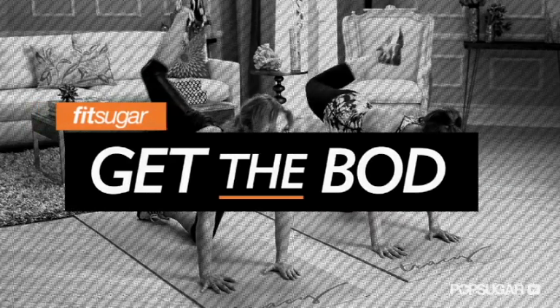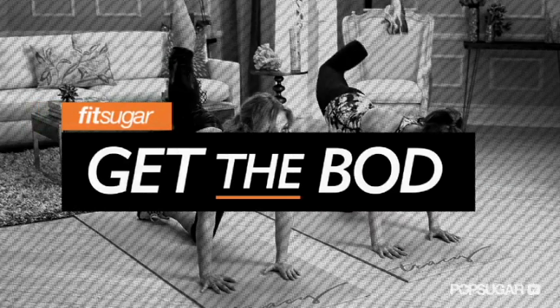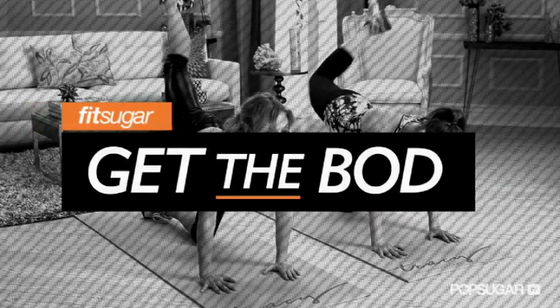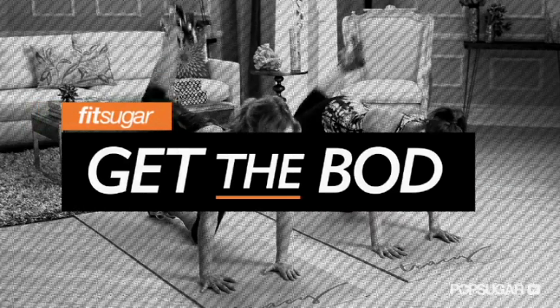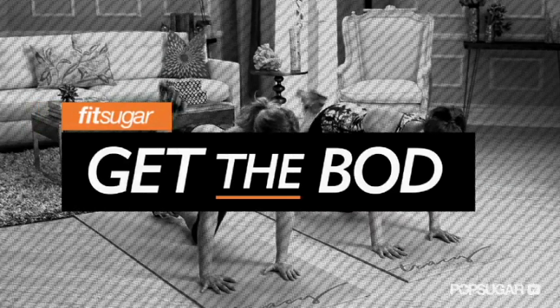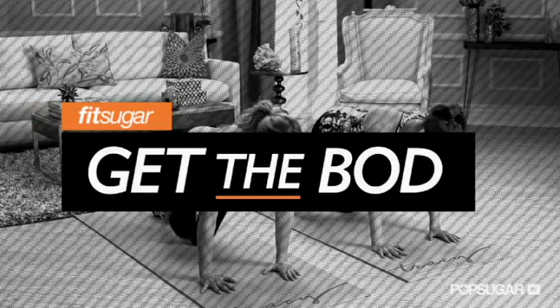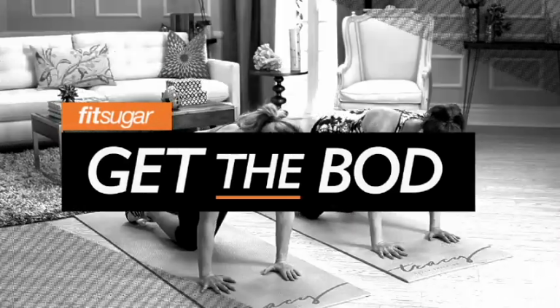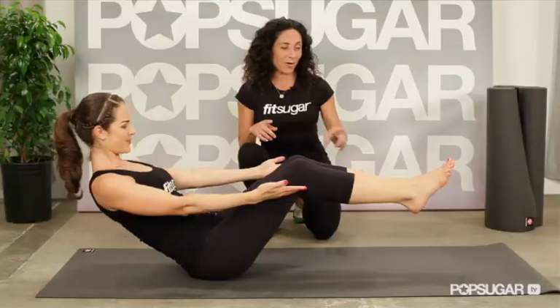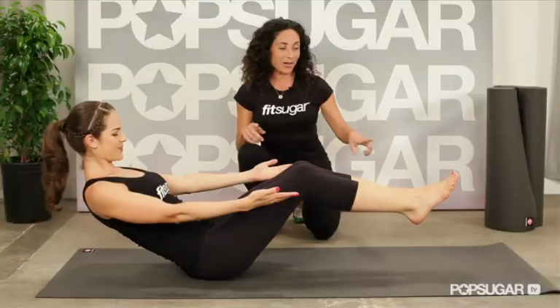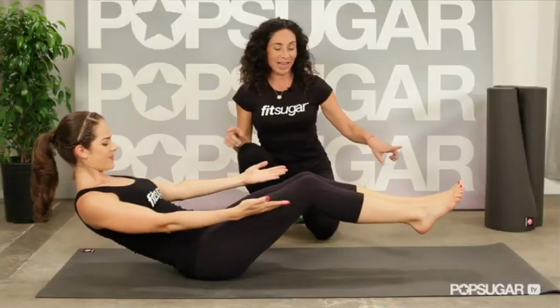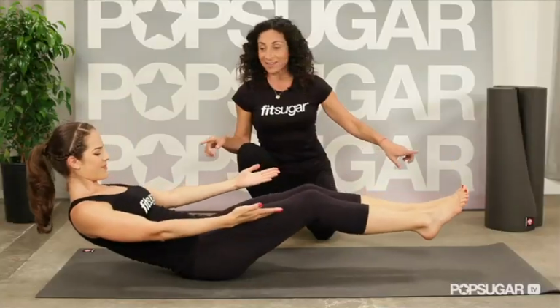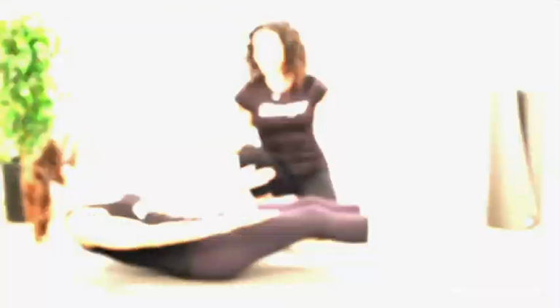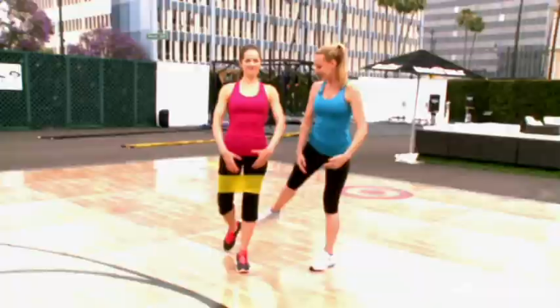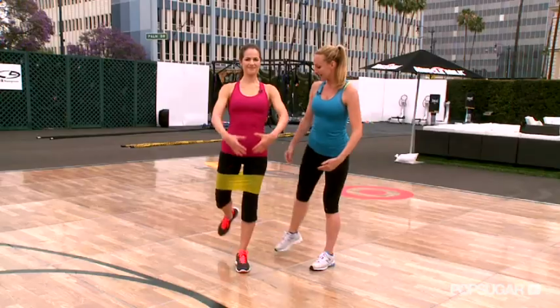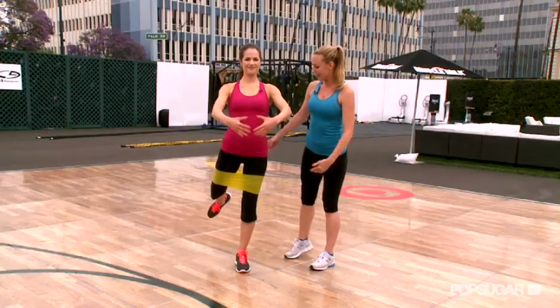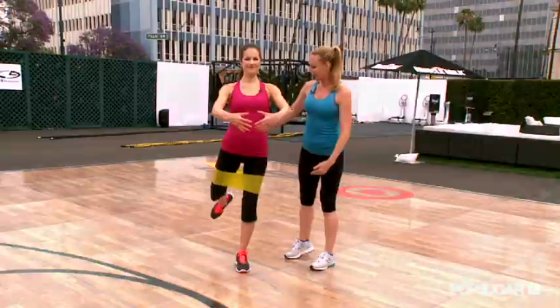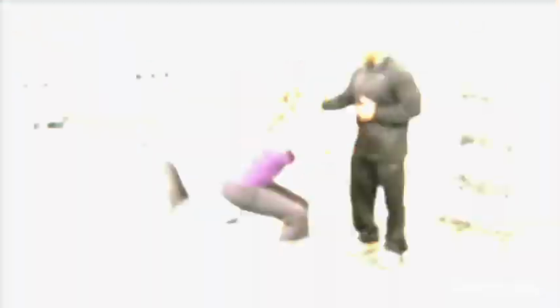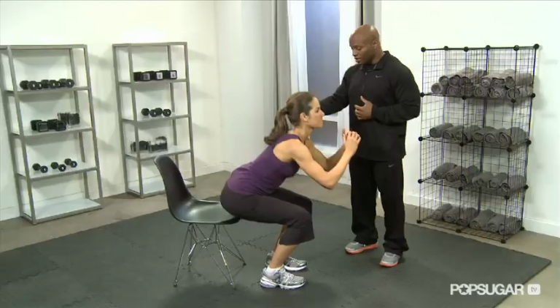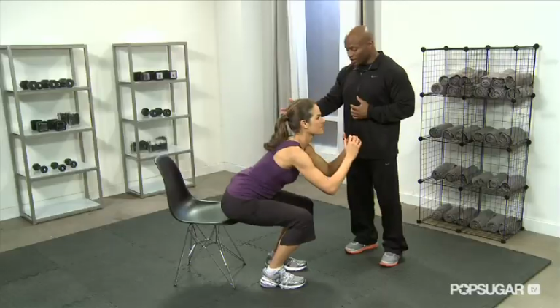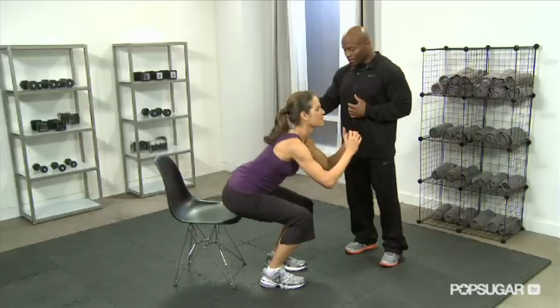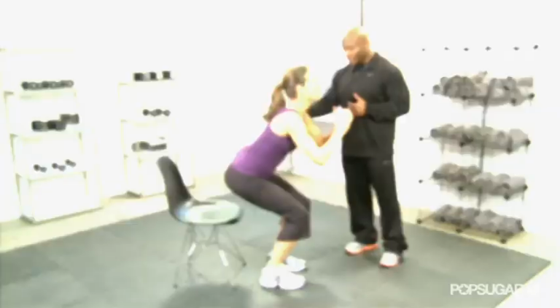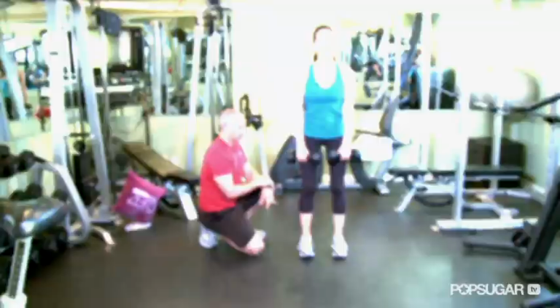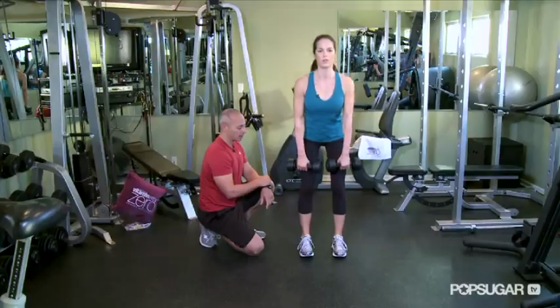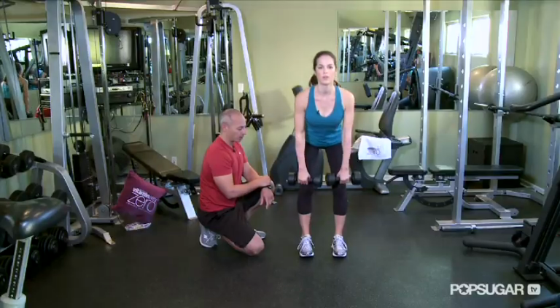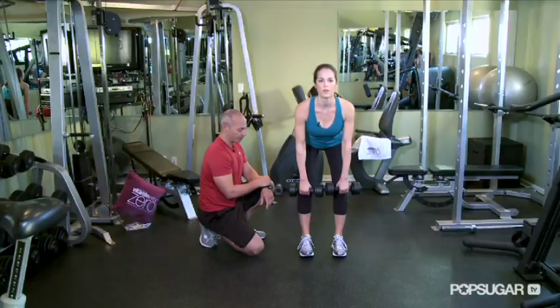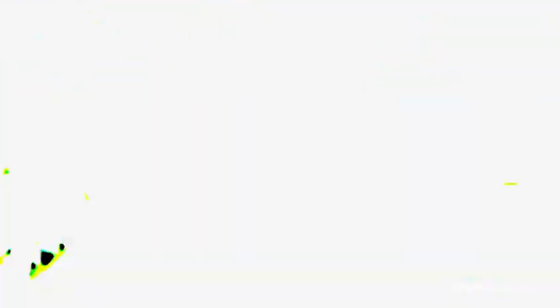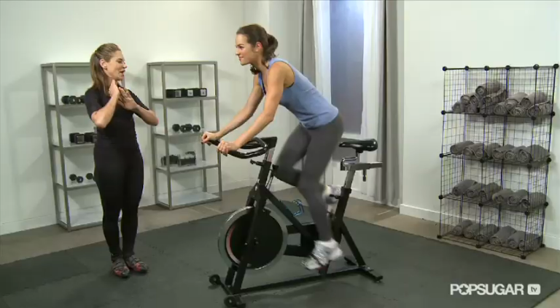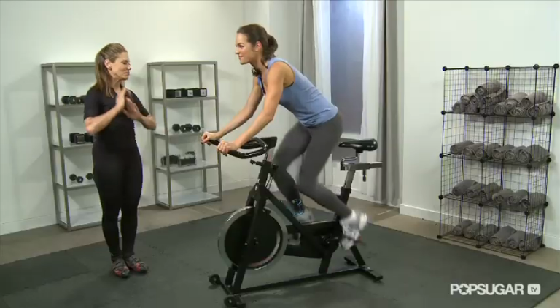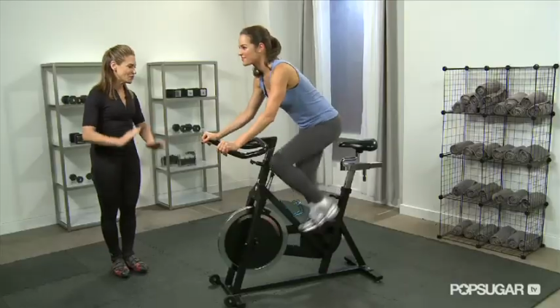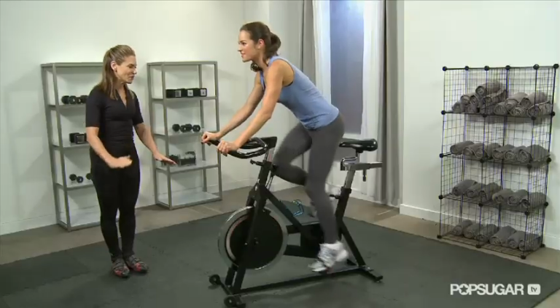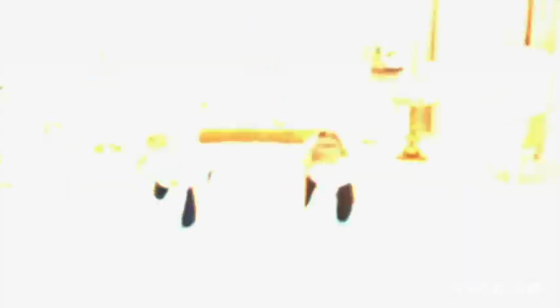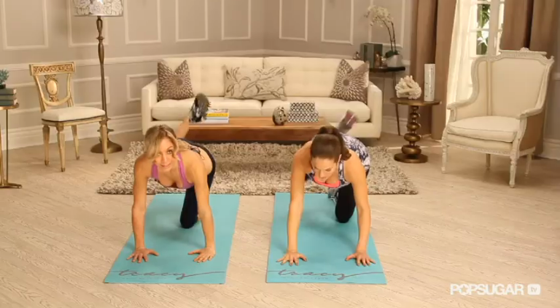Join FitSugar as we go one on one with celebrity trainers as they show us how to get the bod of their famous clients.